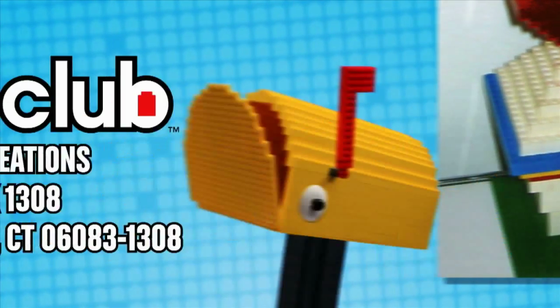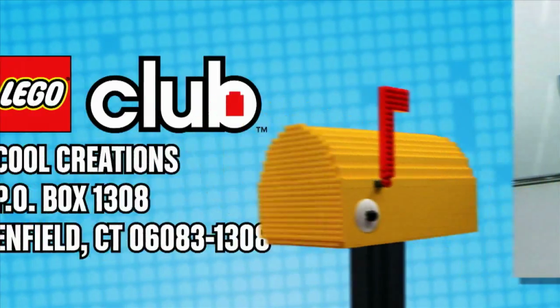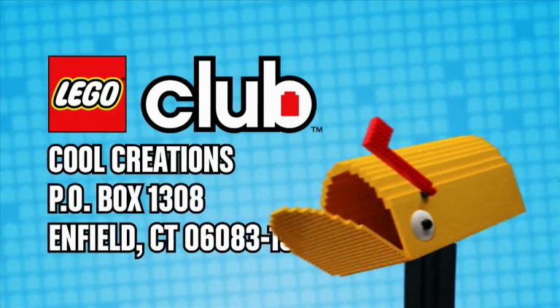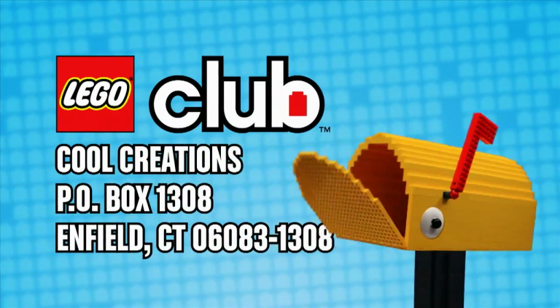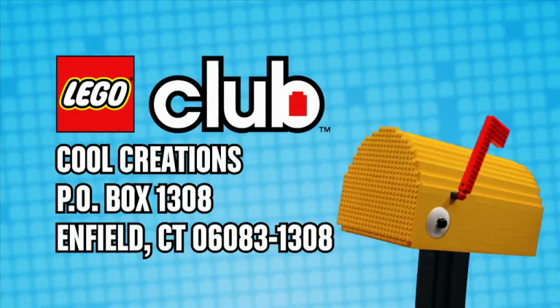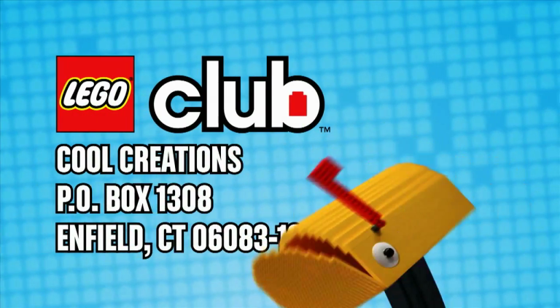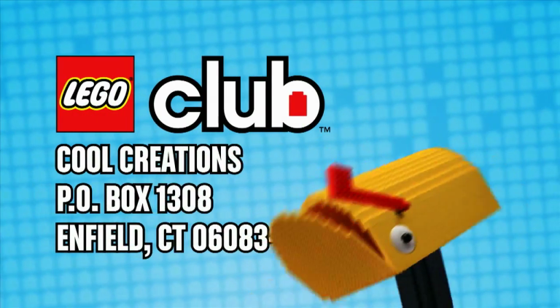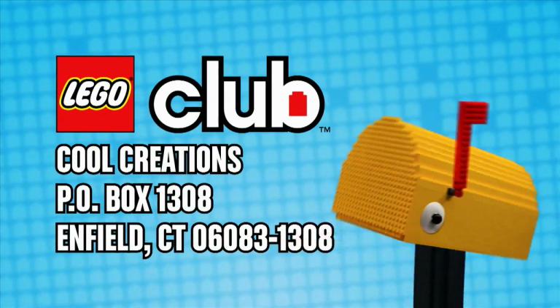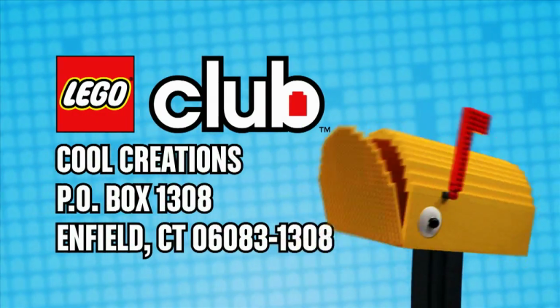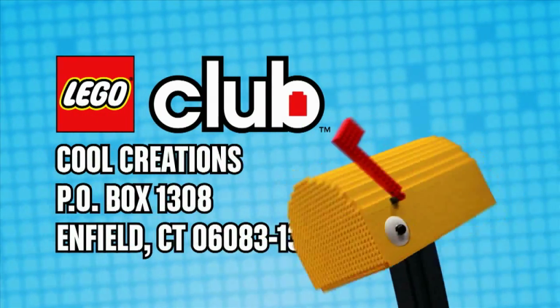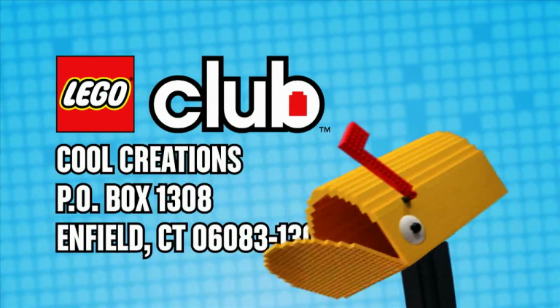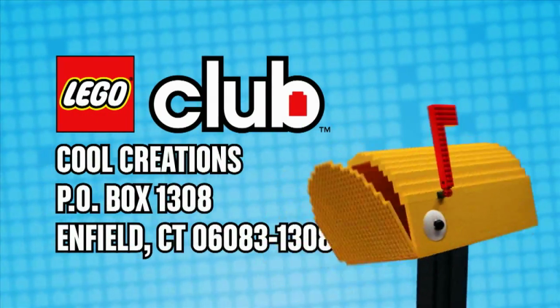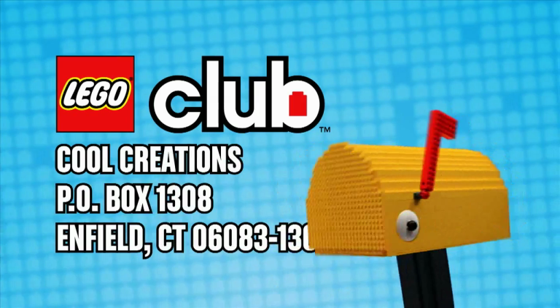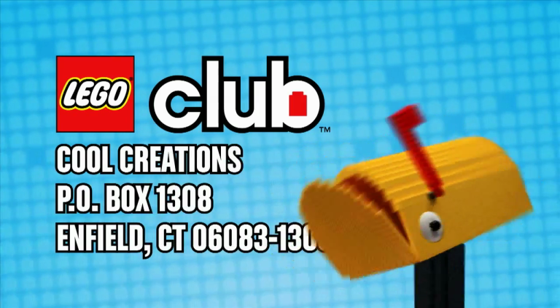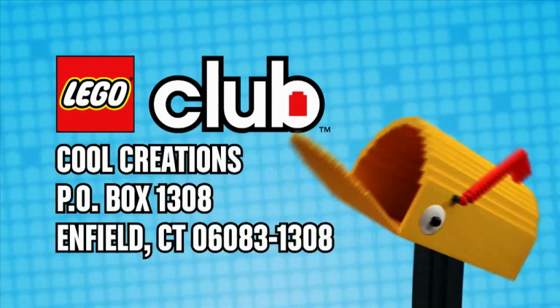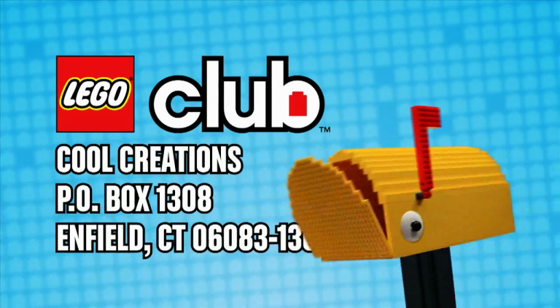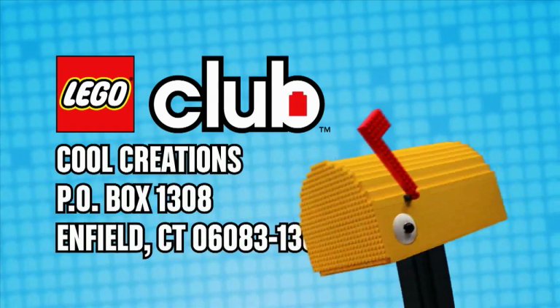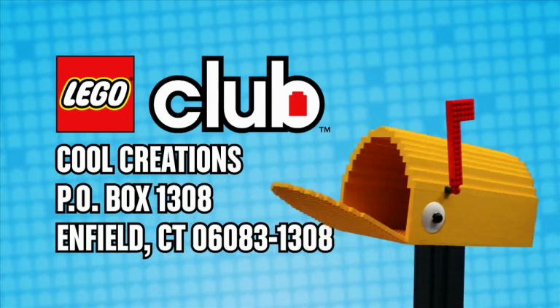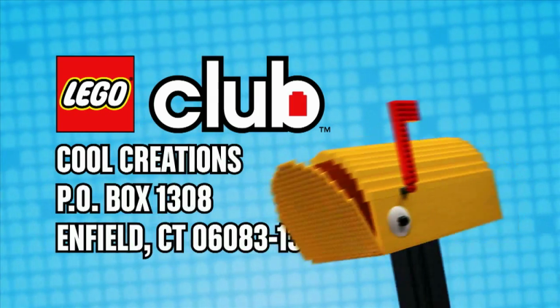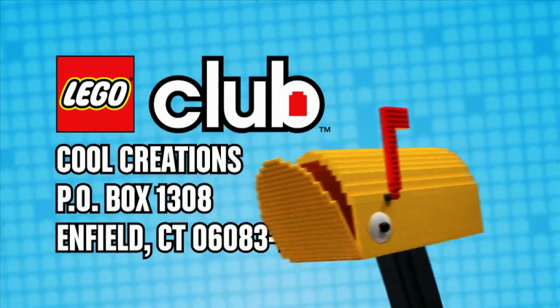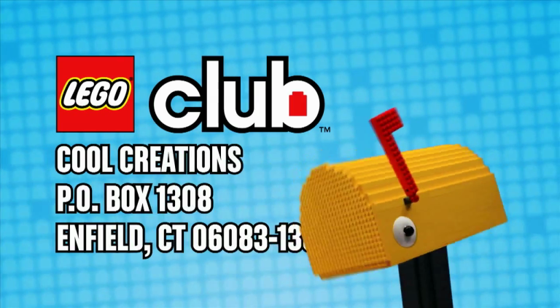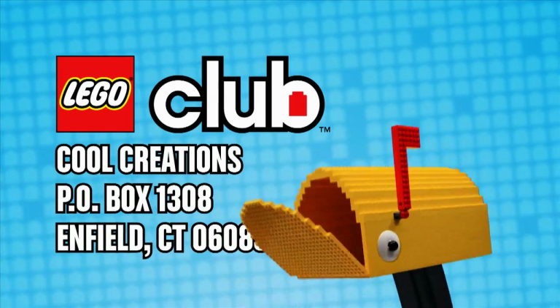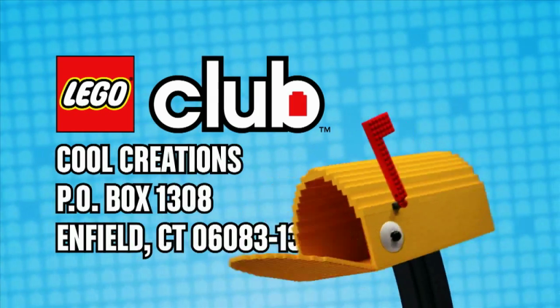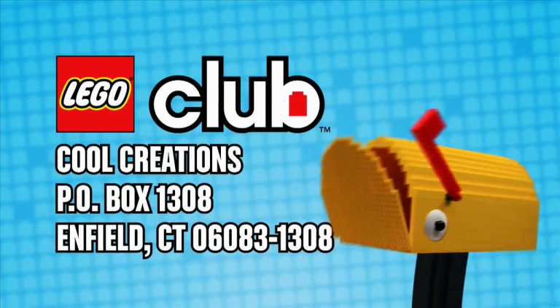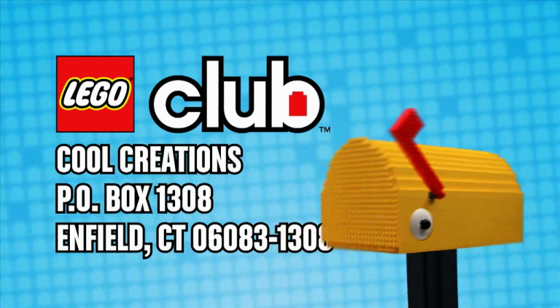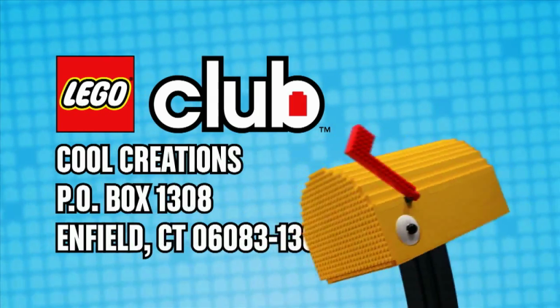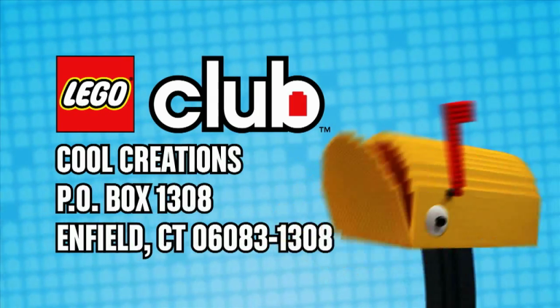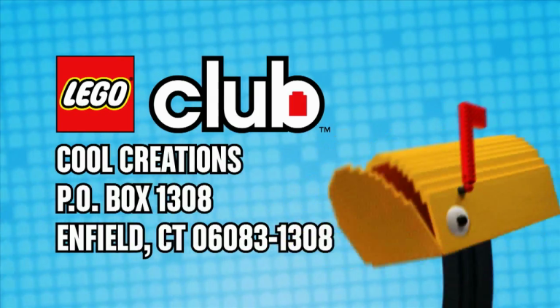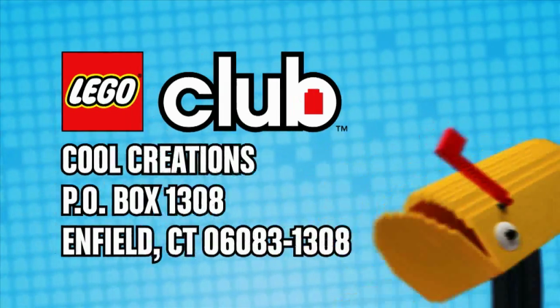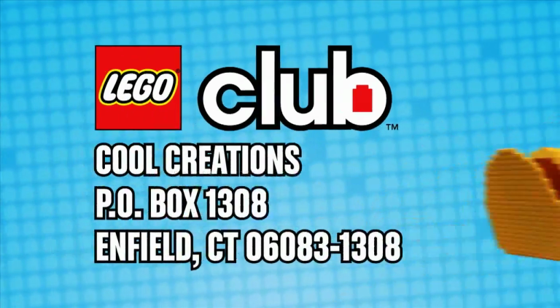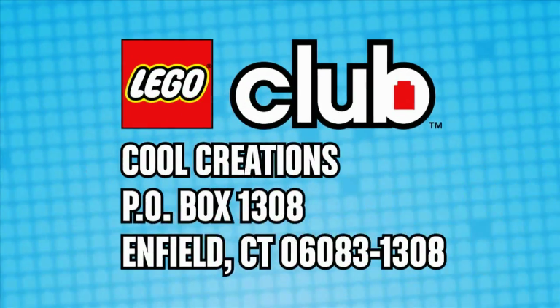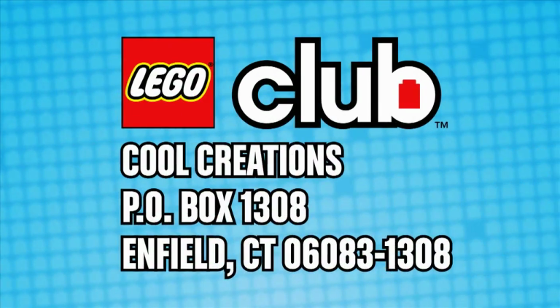Send your pictures to Lego Club Cool Creations, P.O. Box 1308, Enfield, Connecticut 06083-1308.